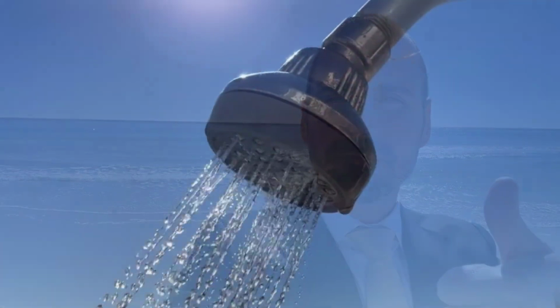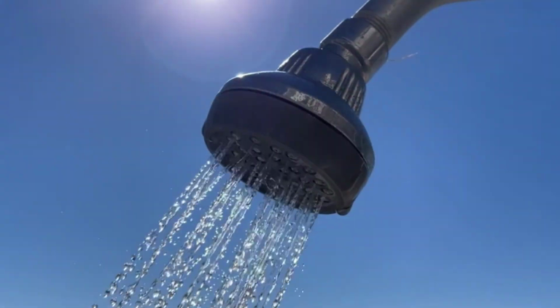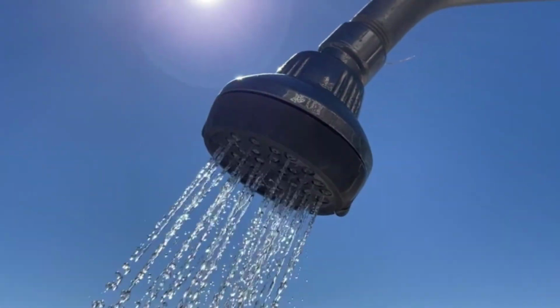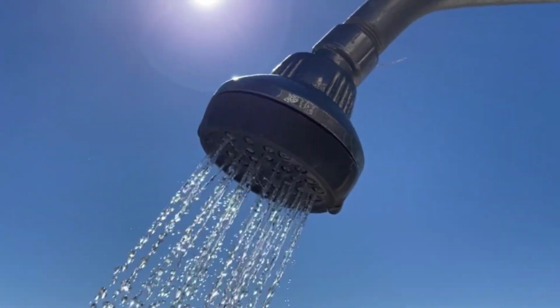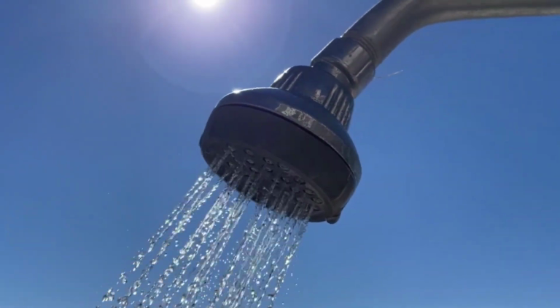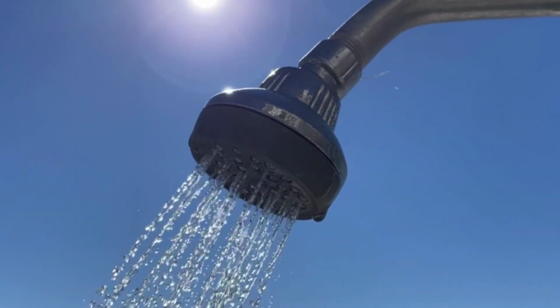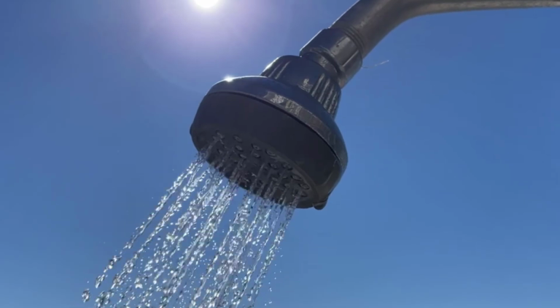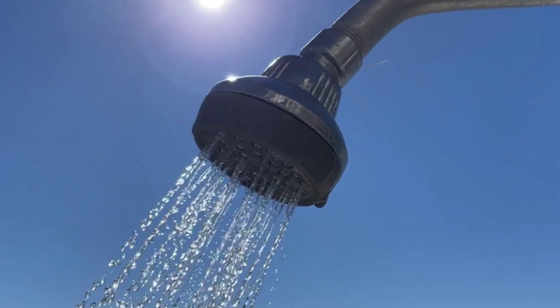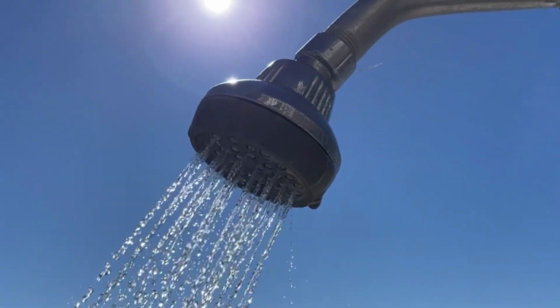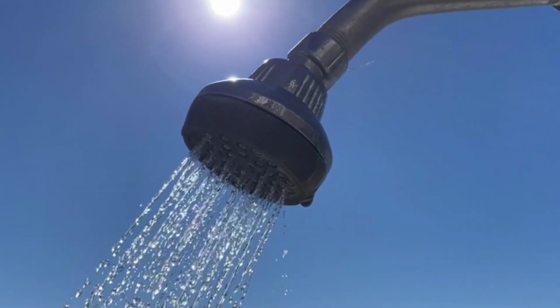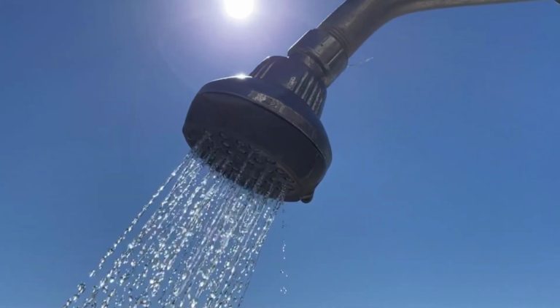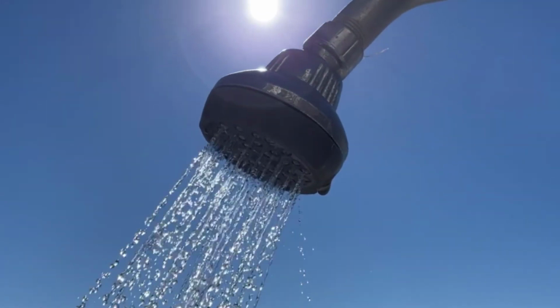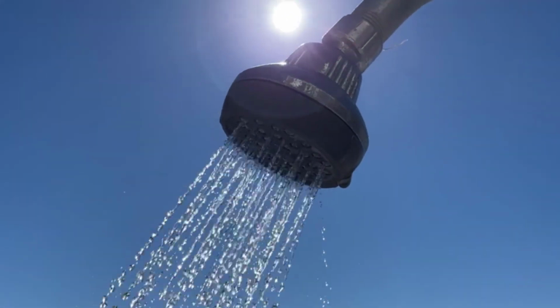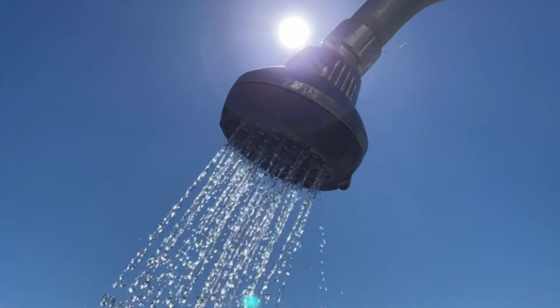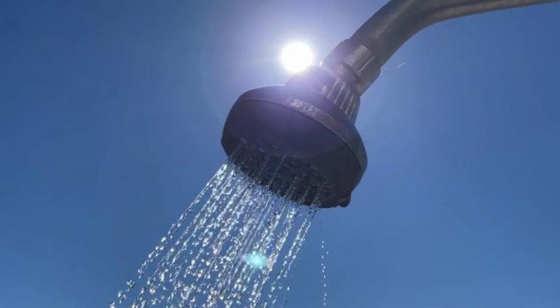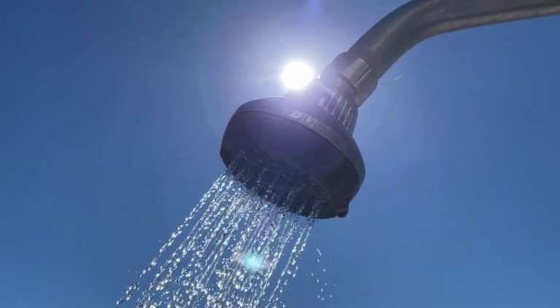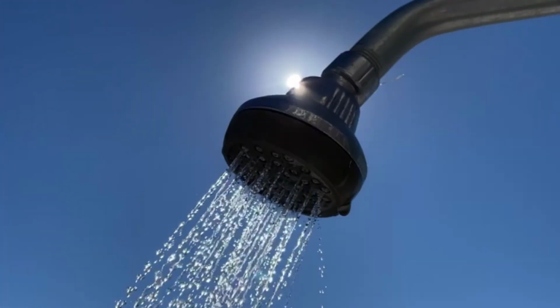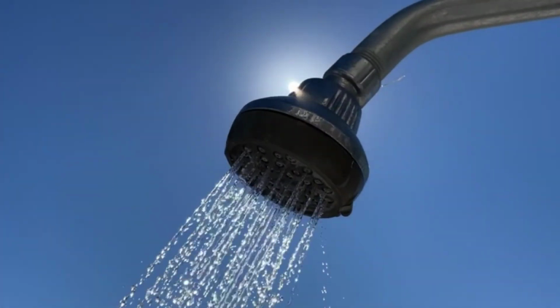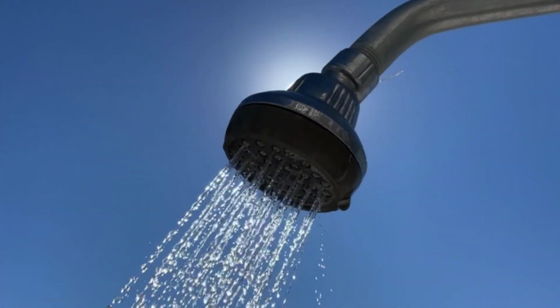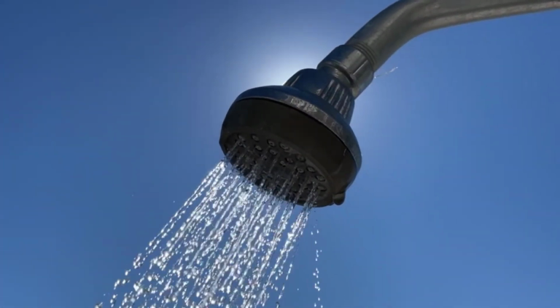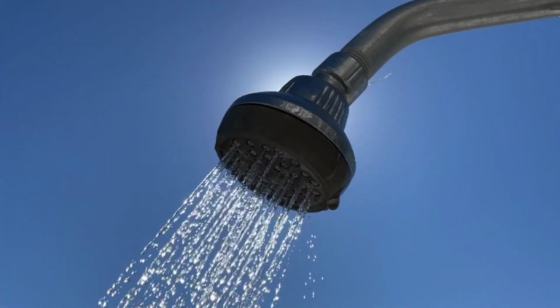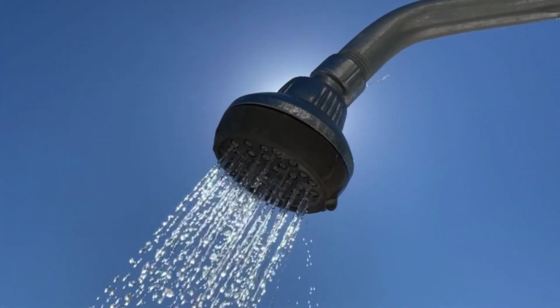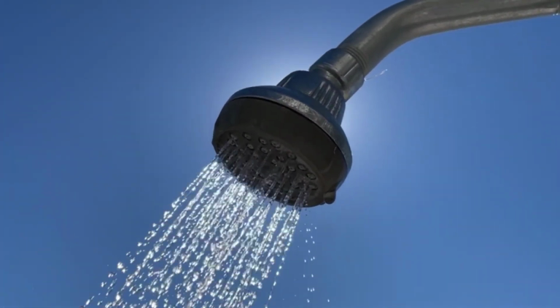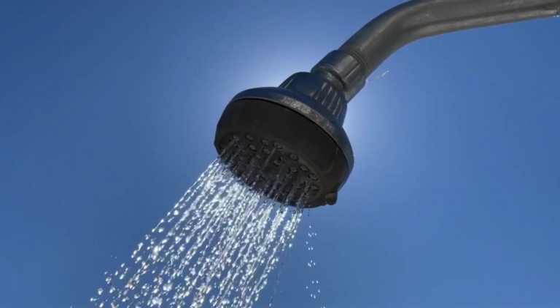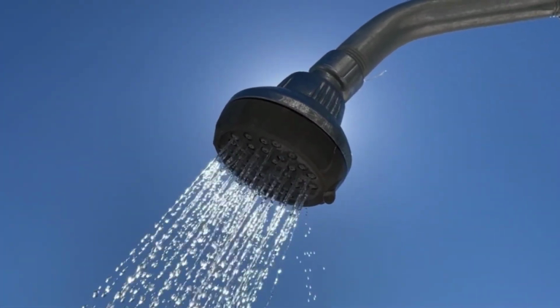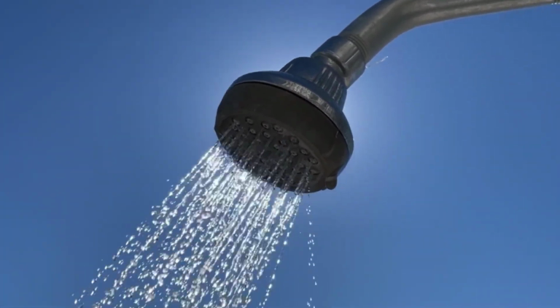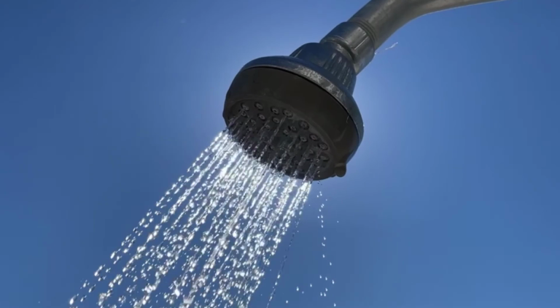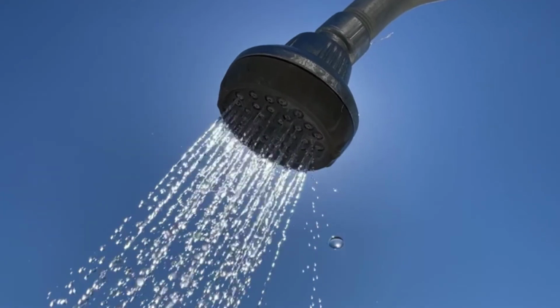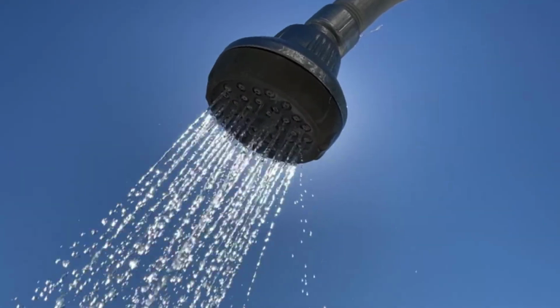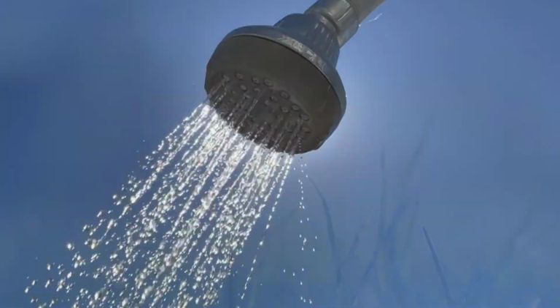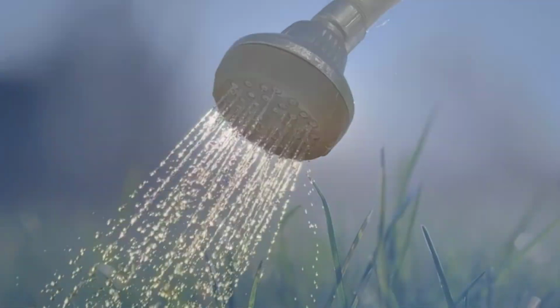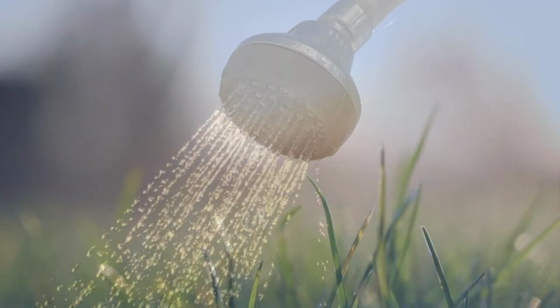Freshwater is a natural resource, and with growing demand and reducing supply, how efficiently we use it is only becoming more important.